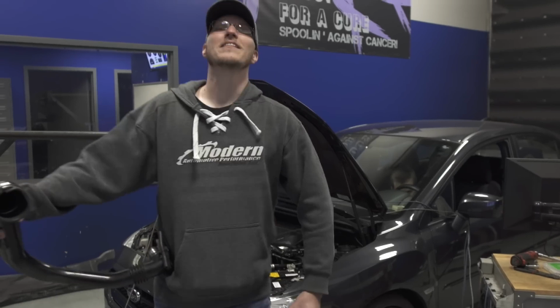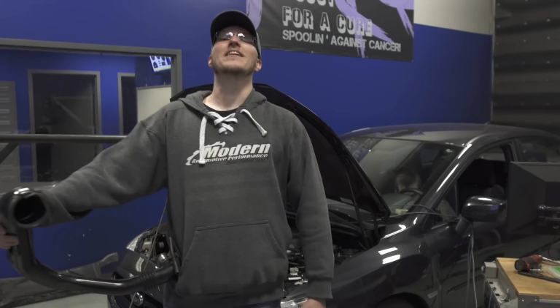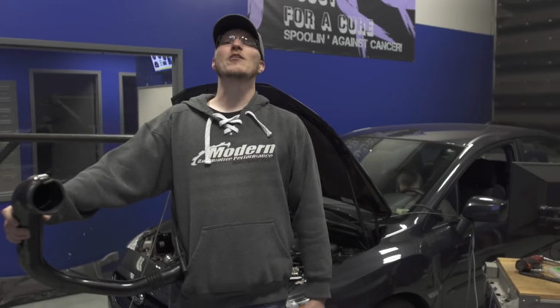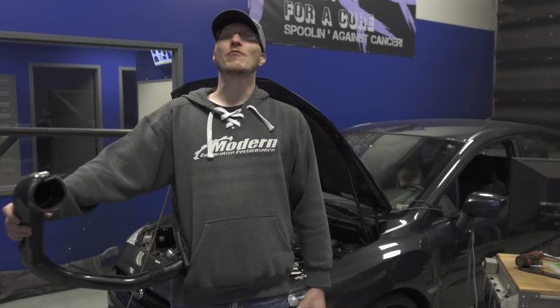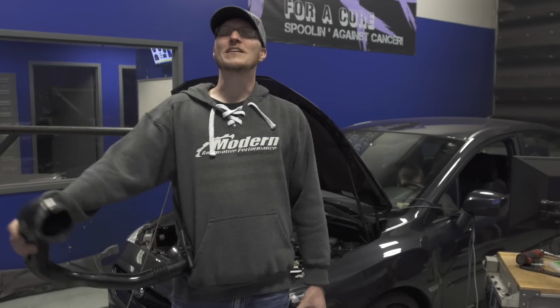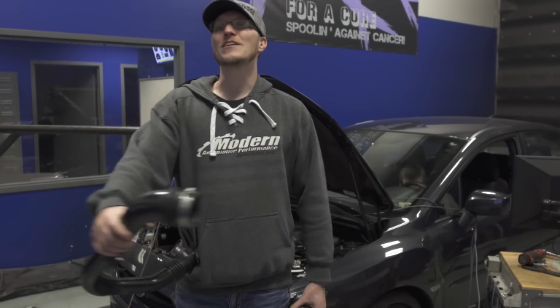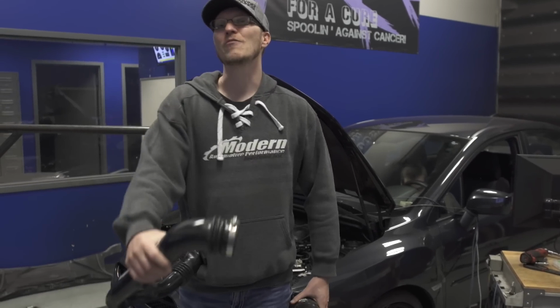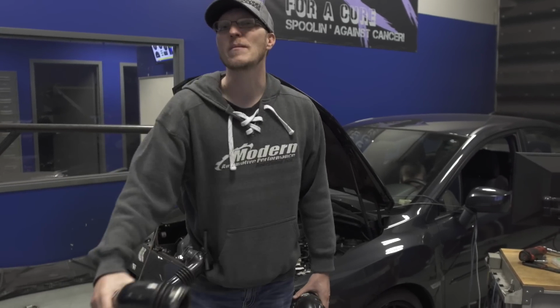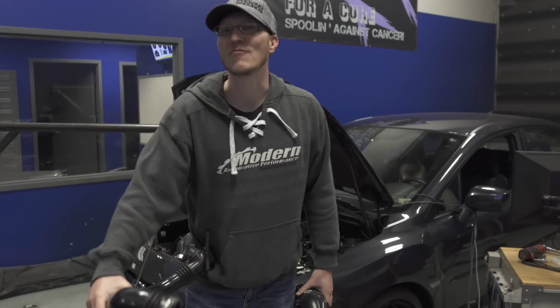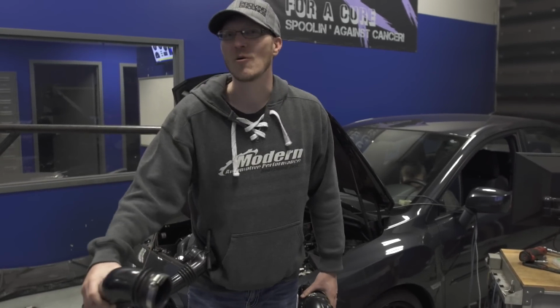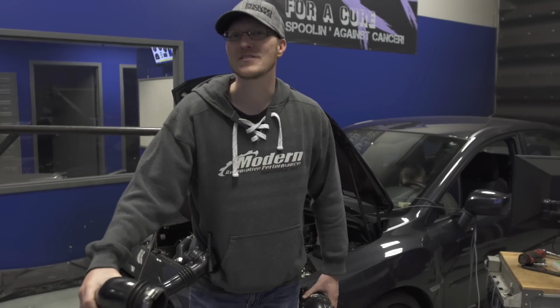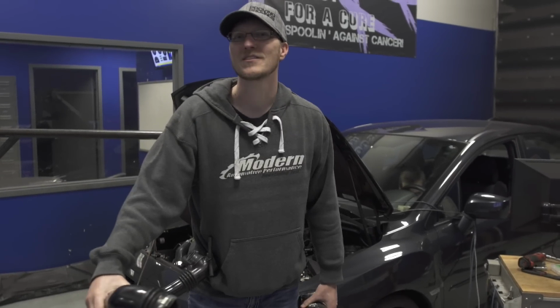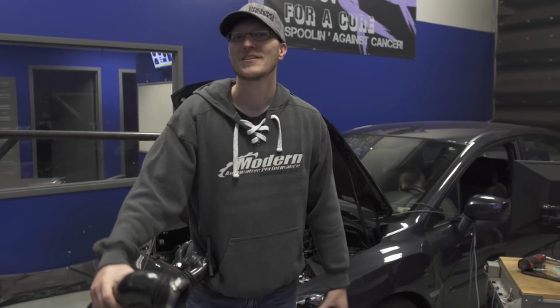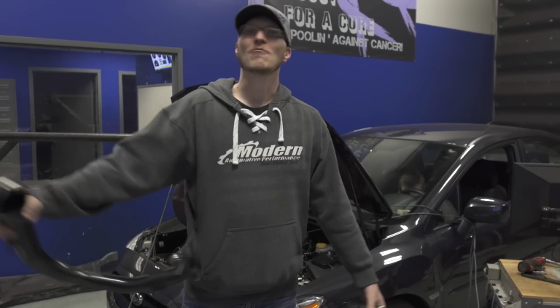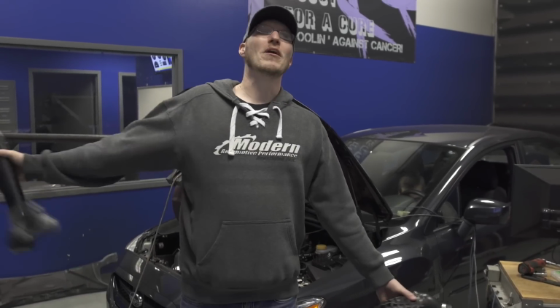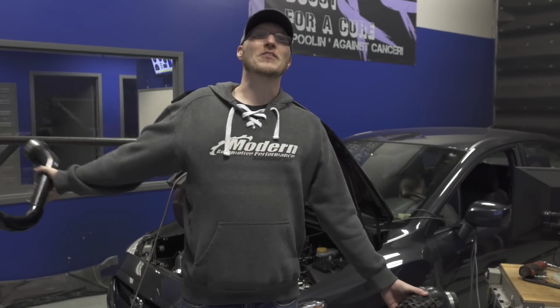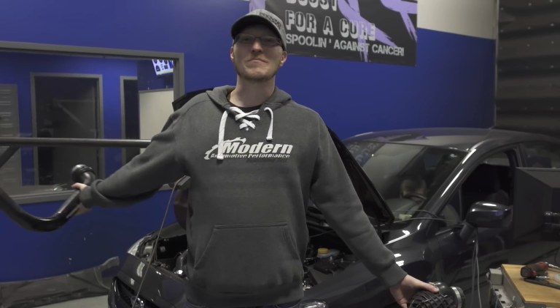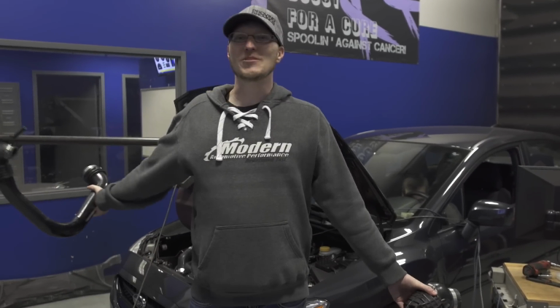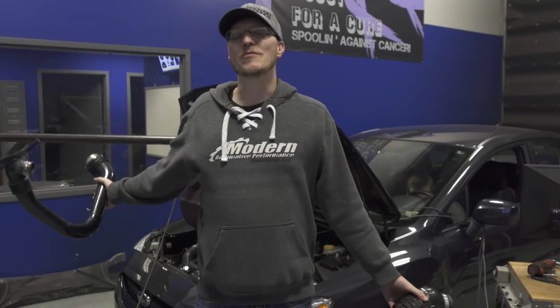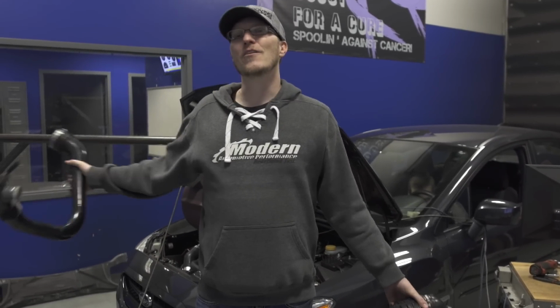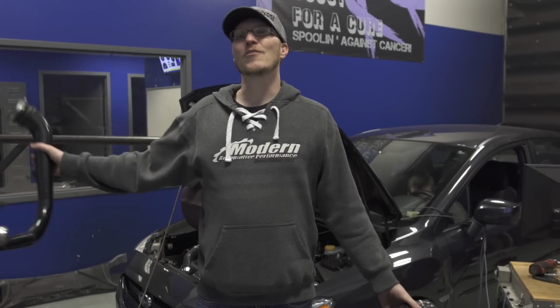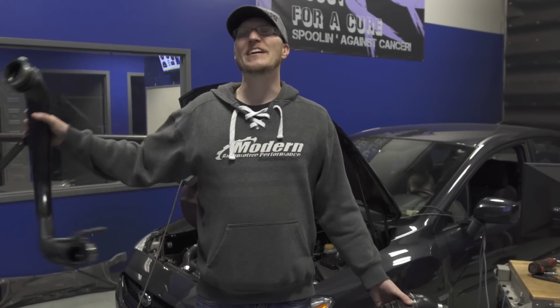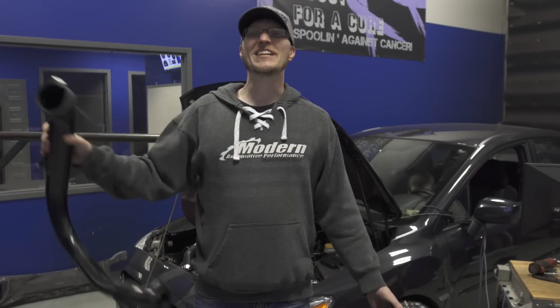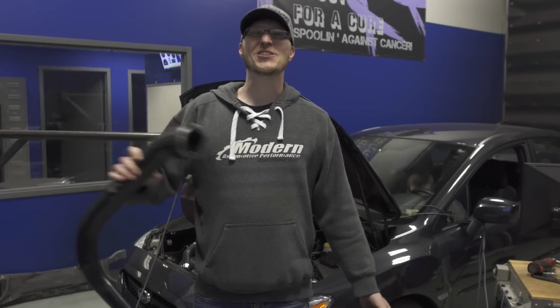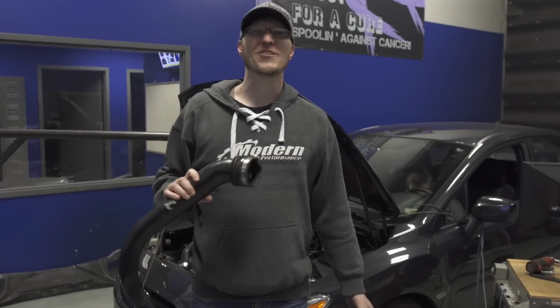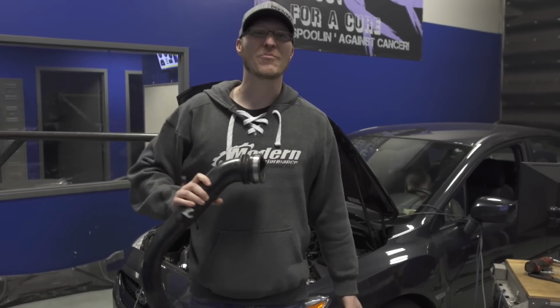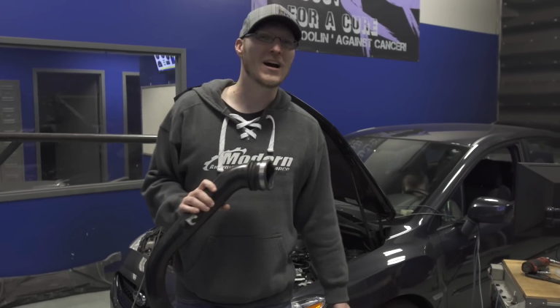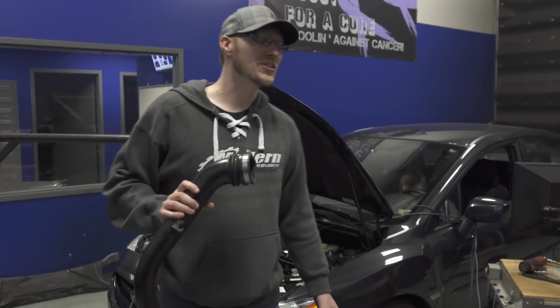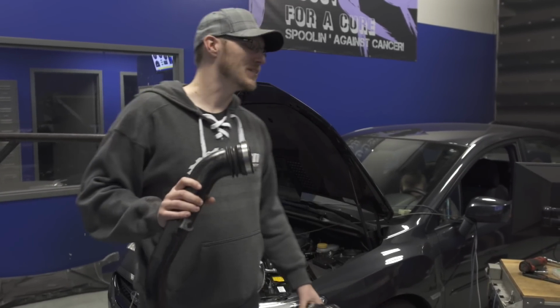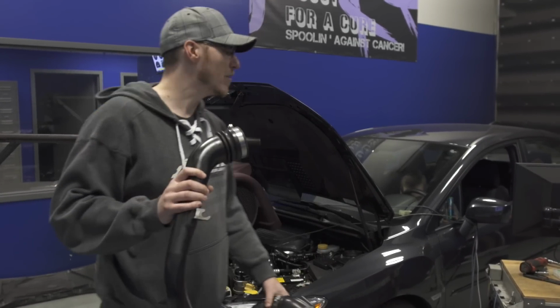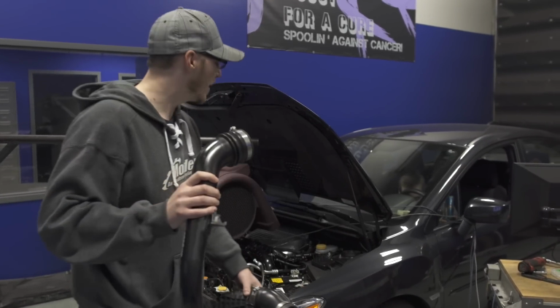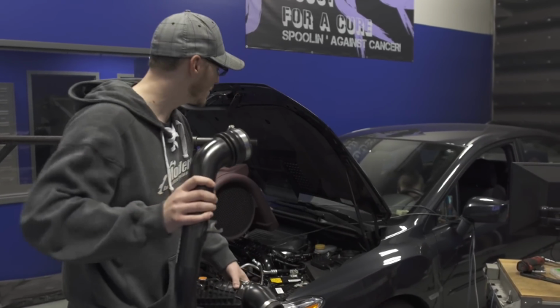Hello everyone, Ian here with AMI Performance. Welcome to another edition of Project WRX.